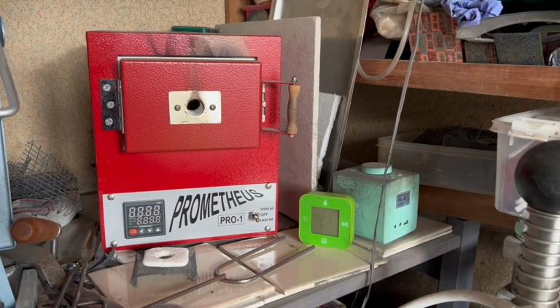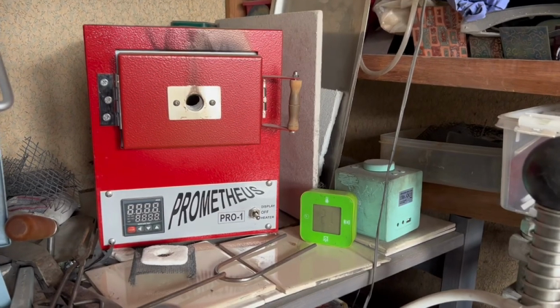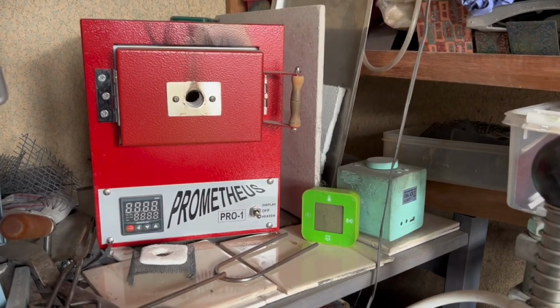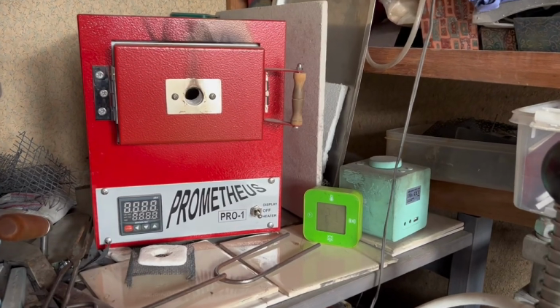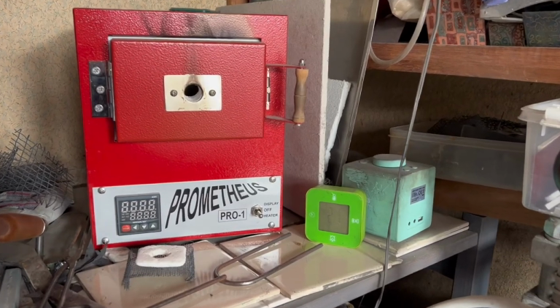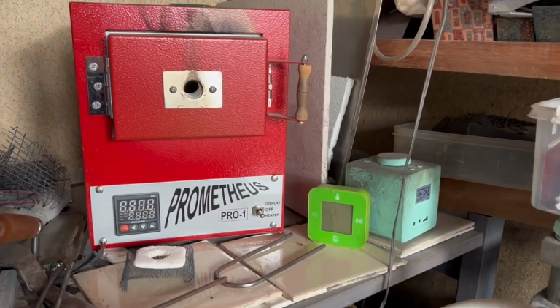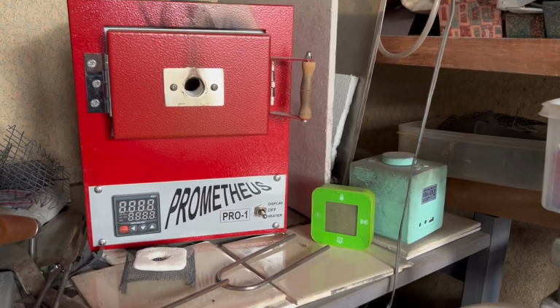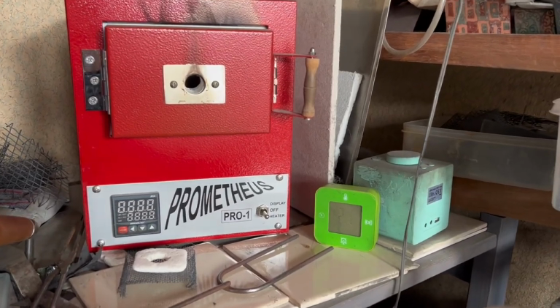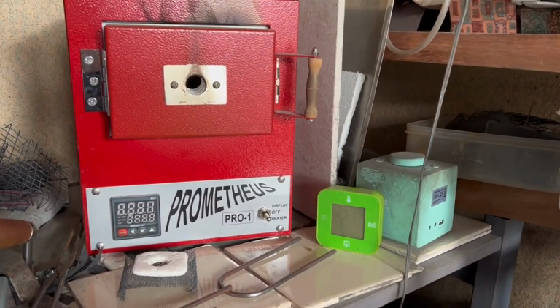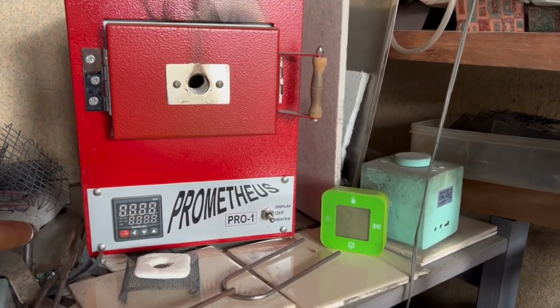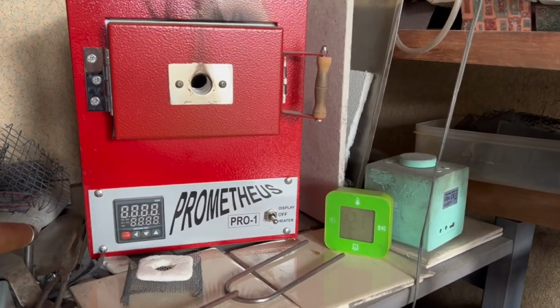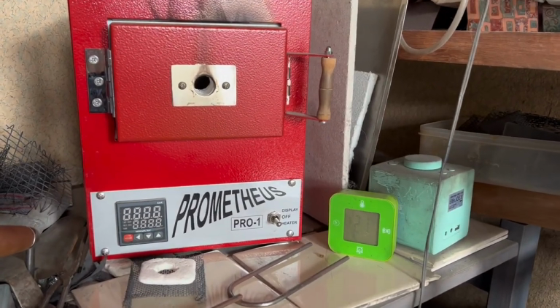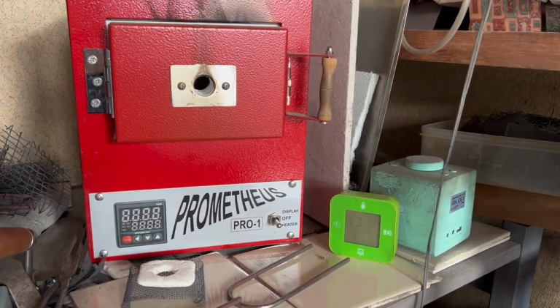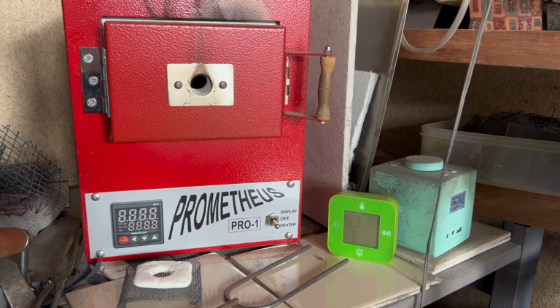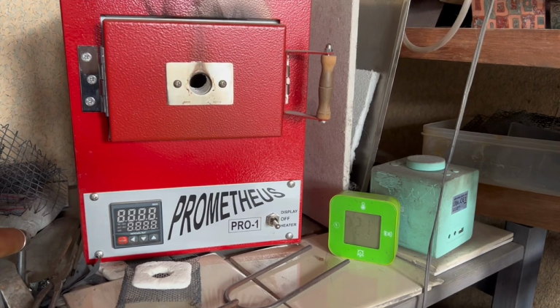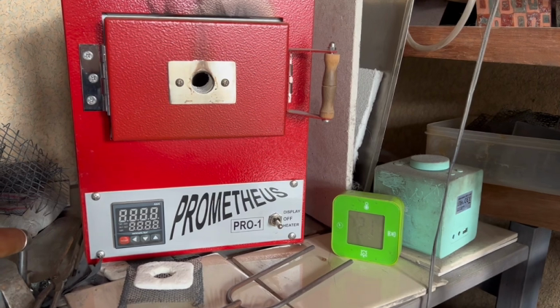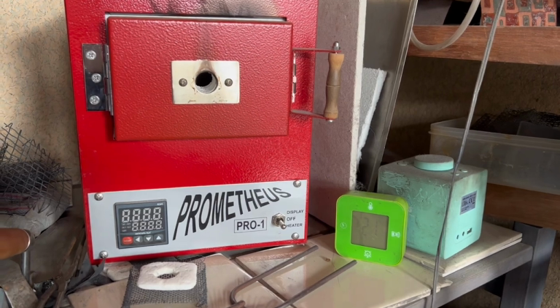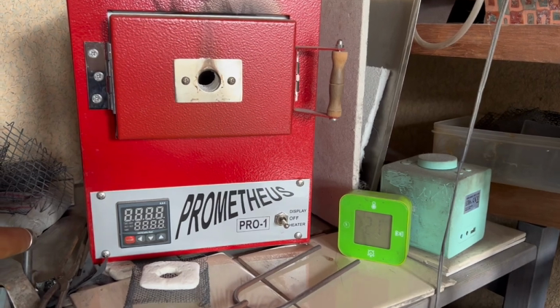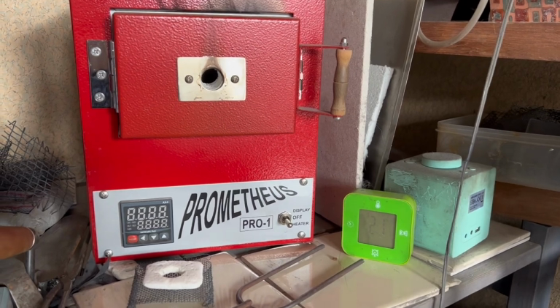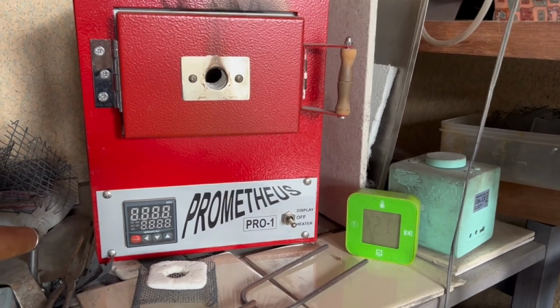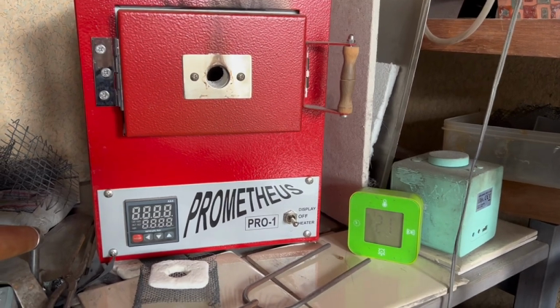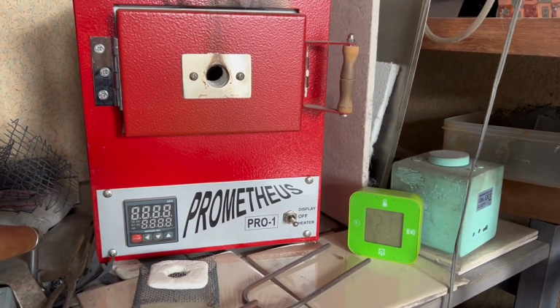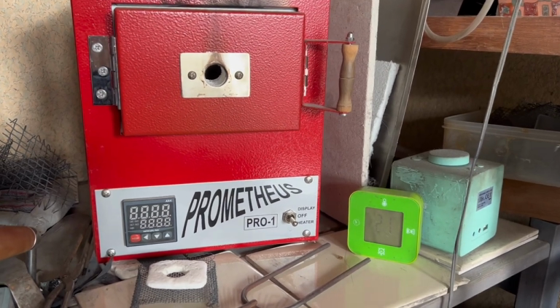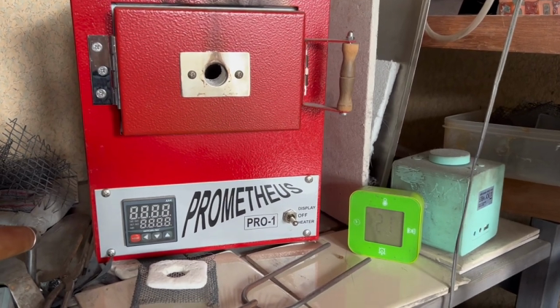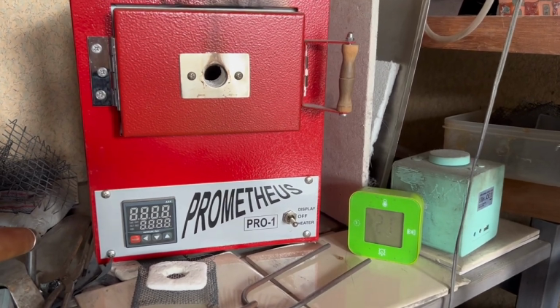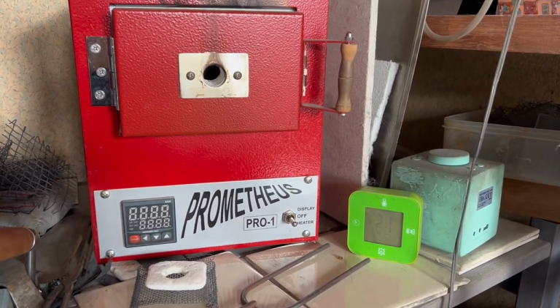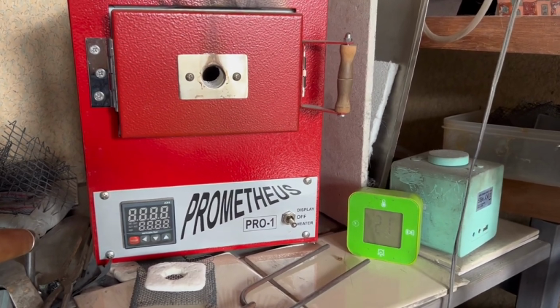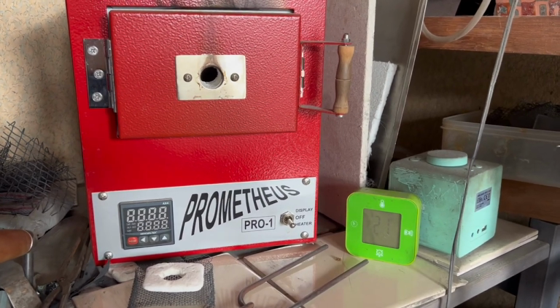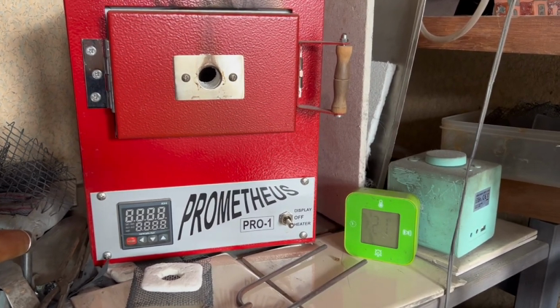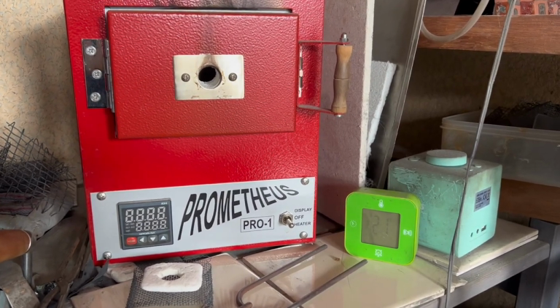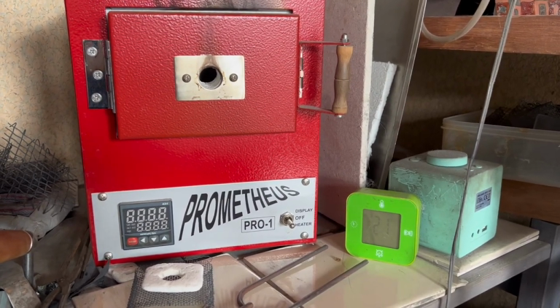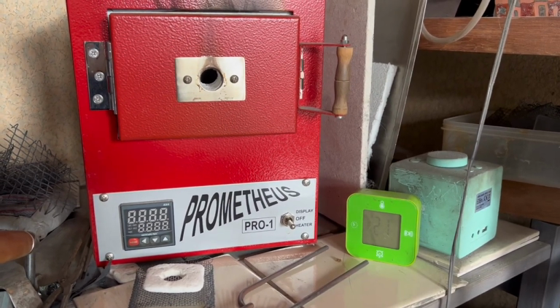The enamel is built up in very thin layers and each piece is fired multiple times in my kiln, although for only one or two minutes at a time.